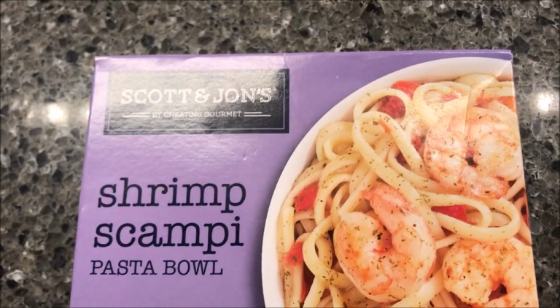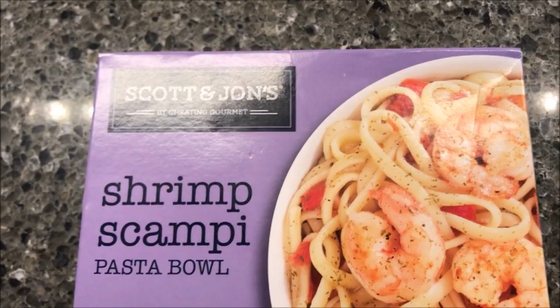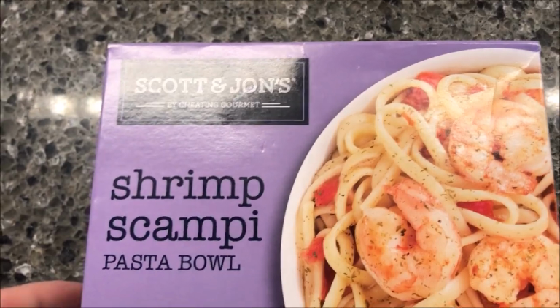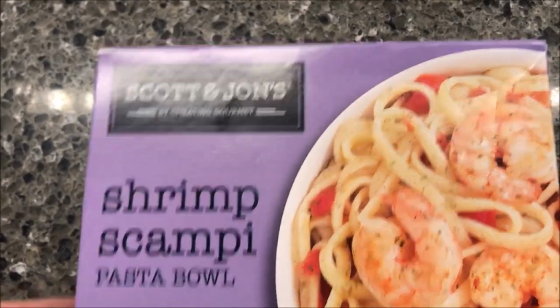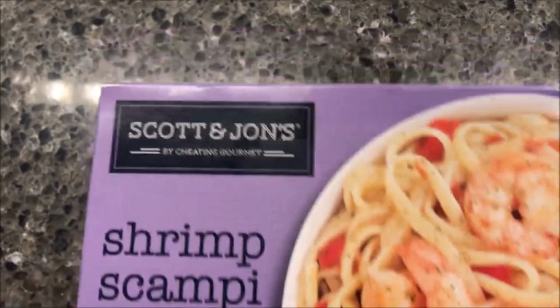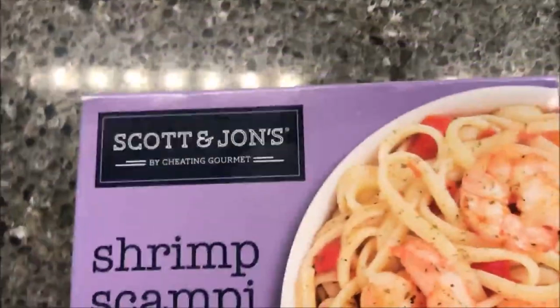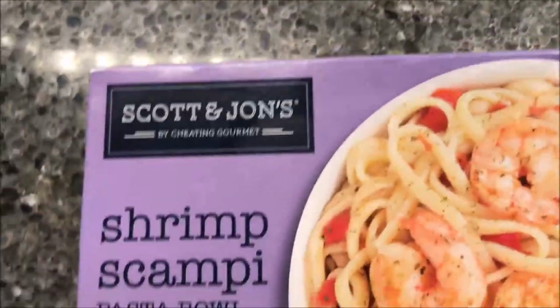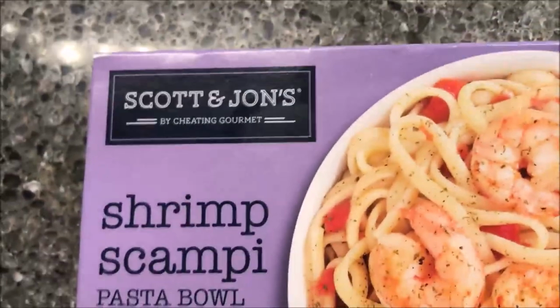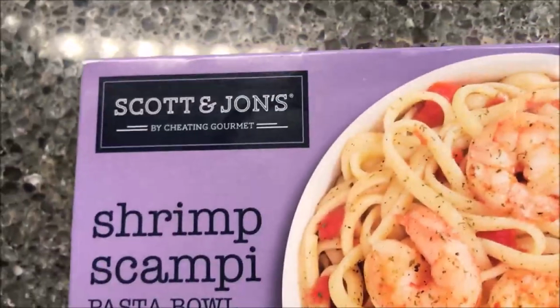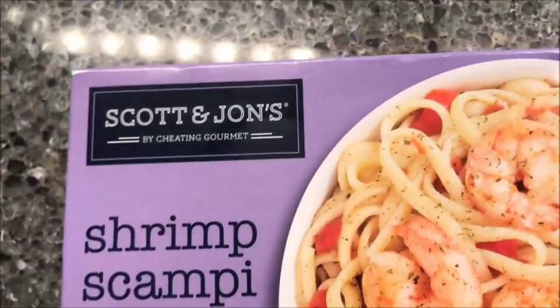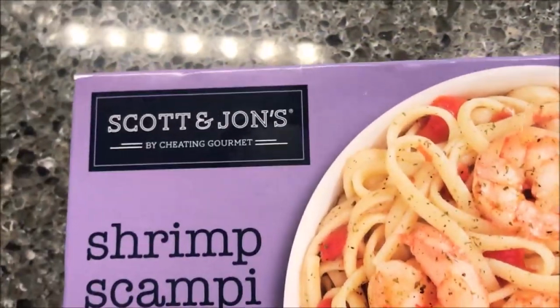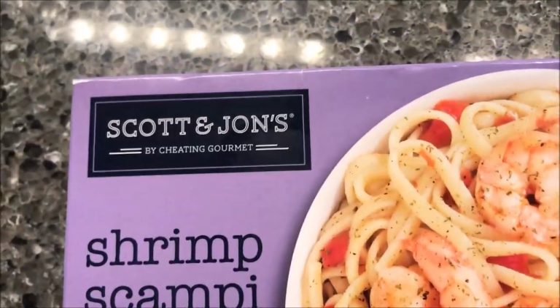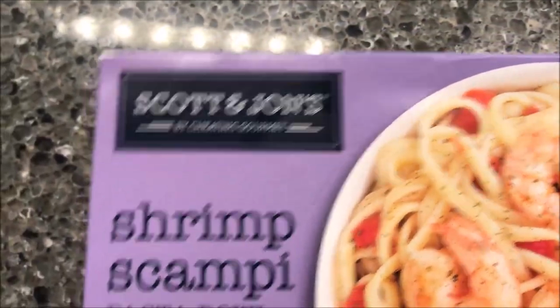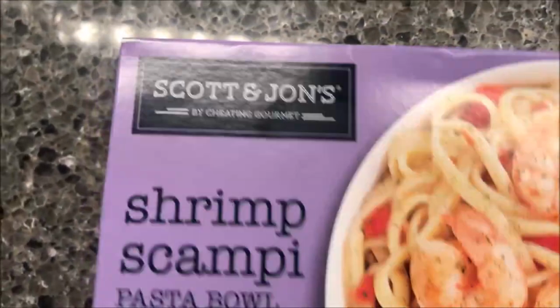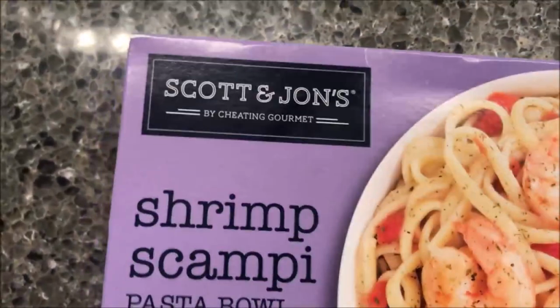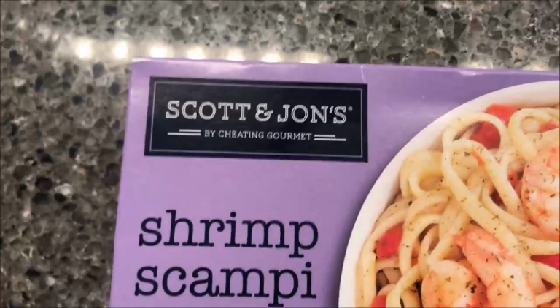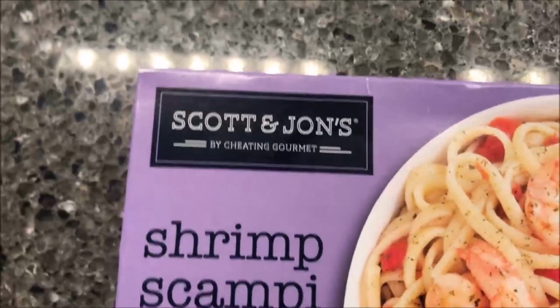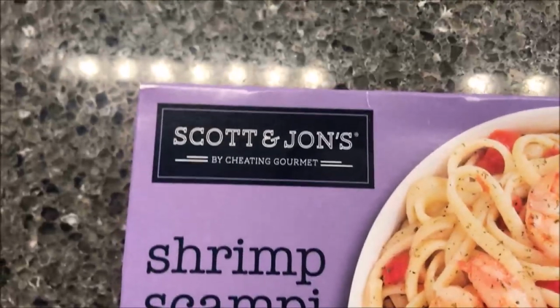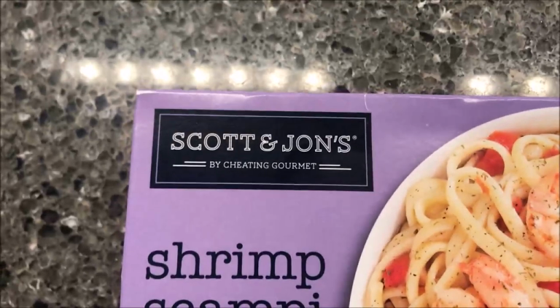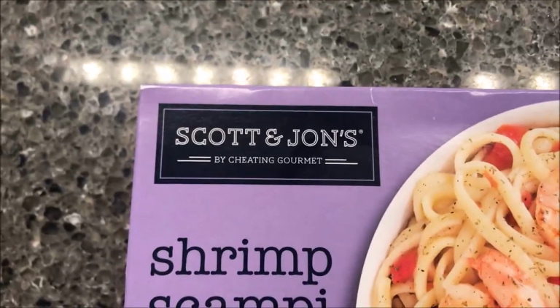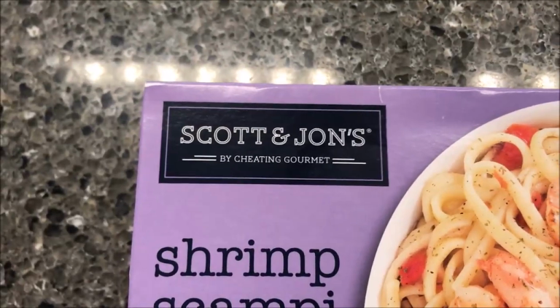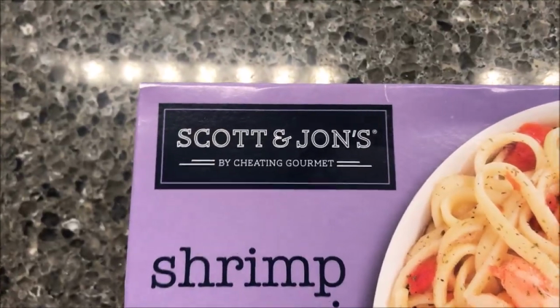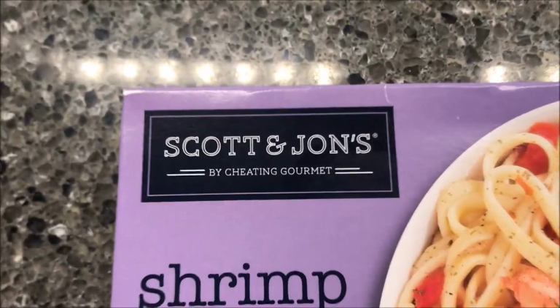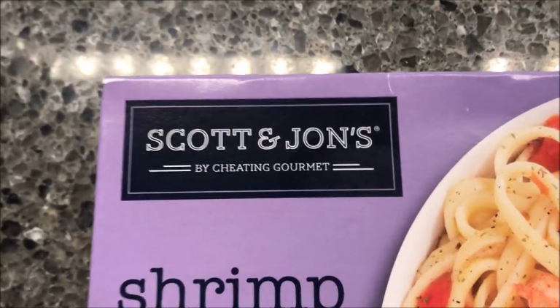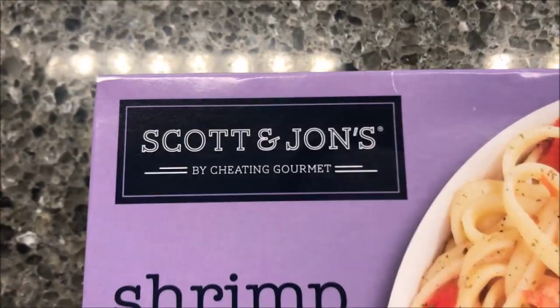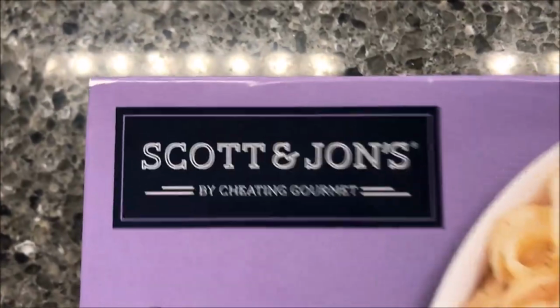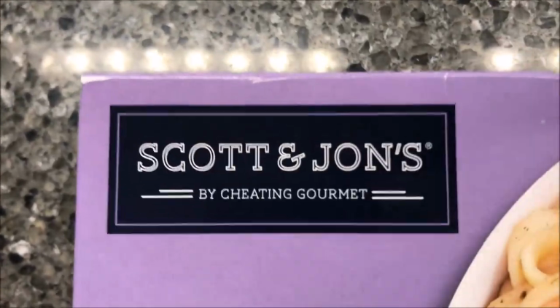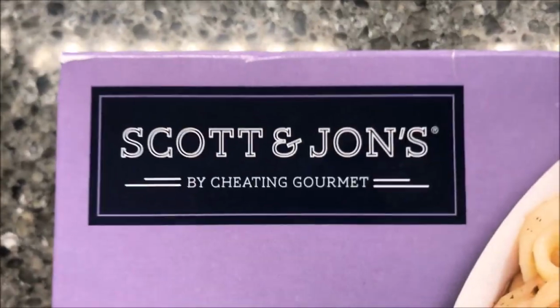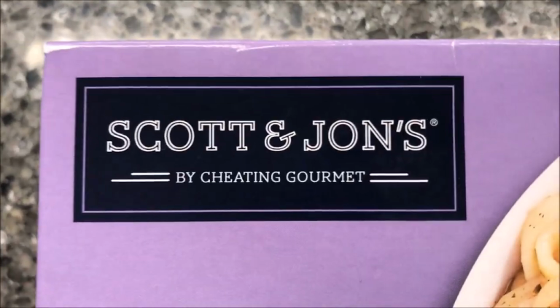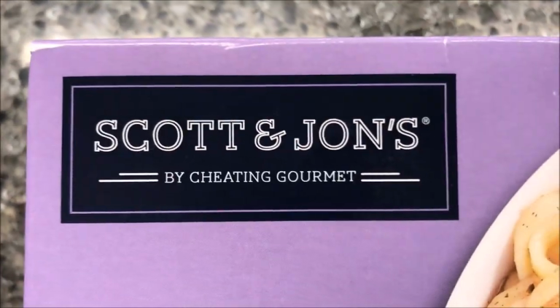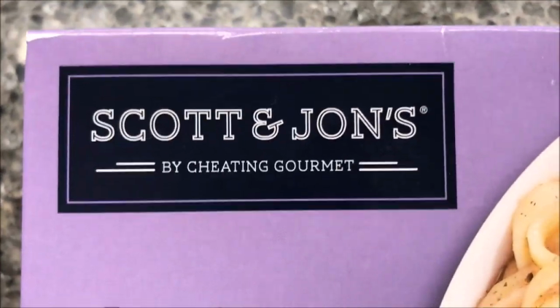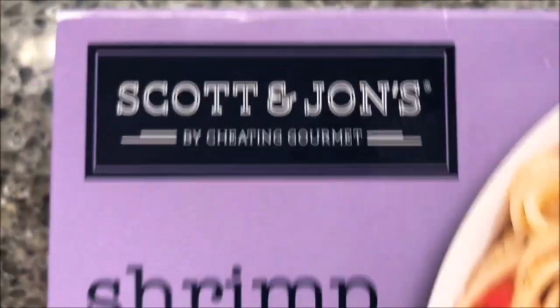Hey guys, welcome to another channel review. Today I'm going to try the Scott and John's by Cheating Gourmet.